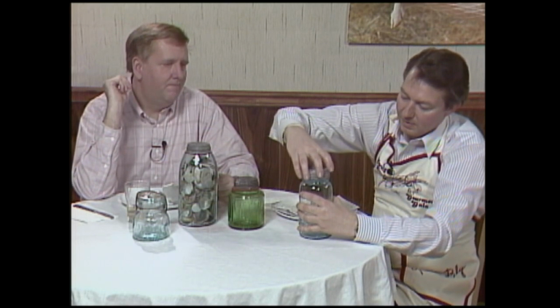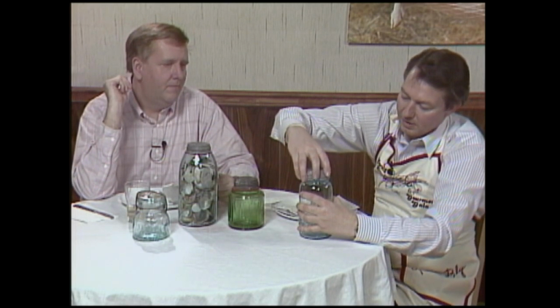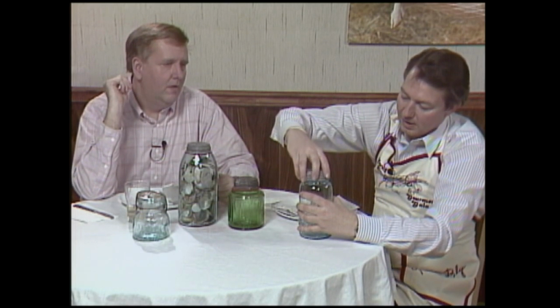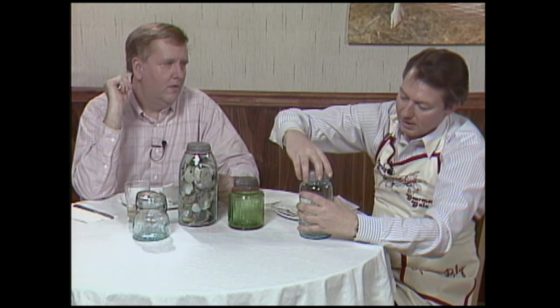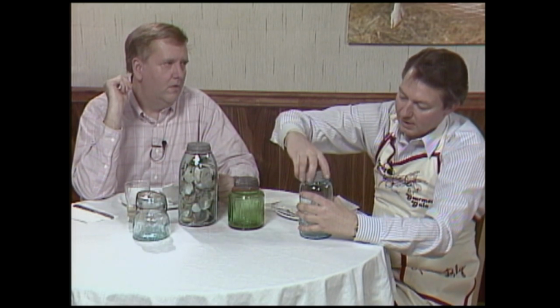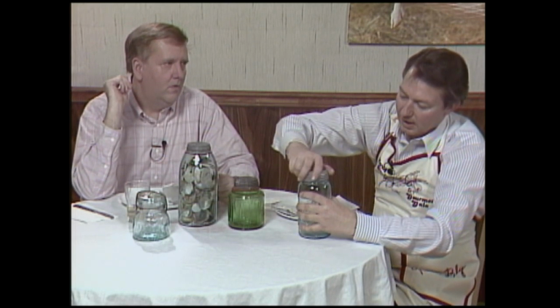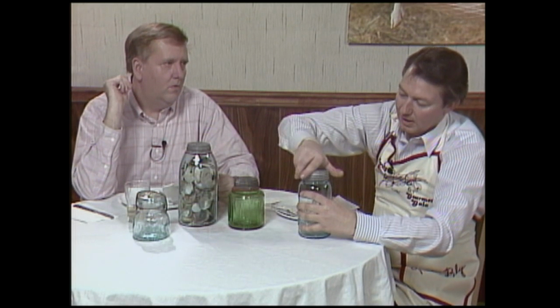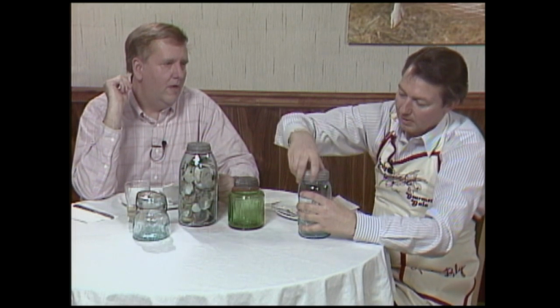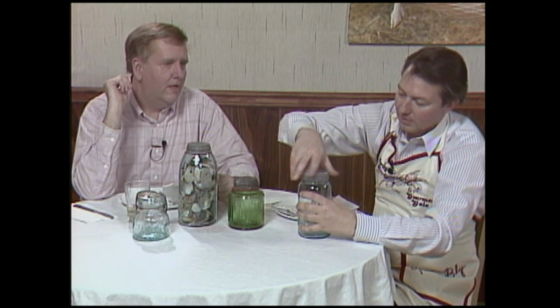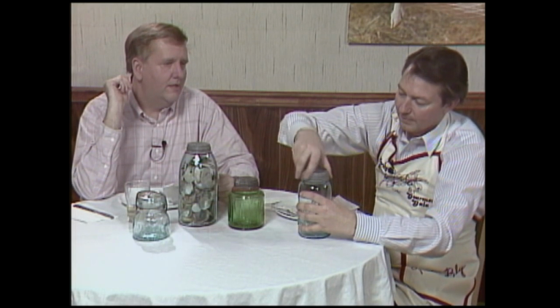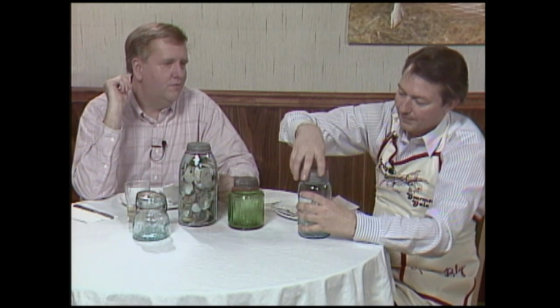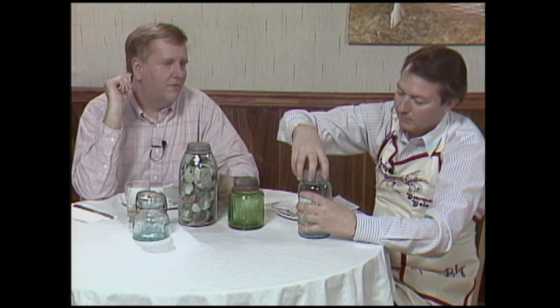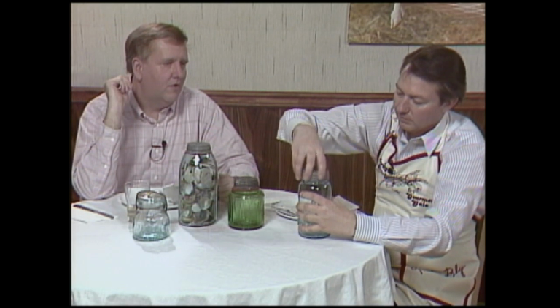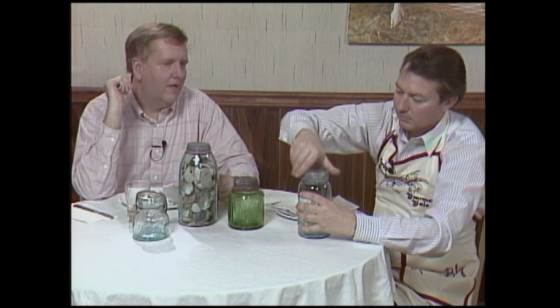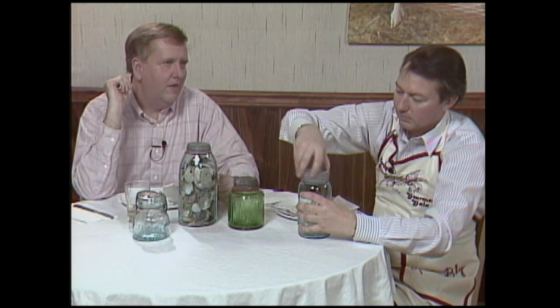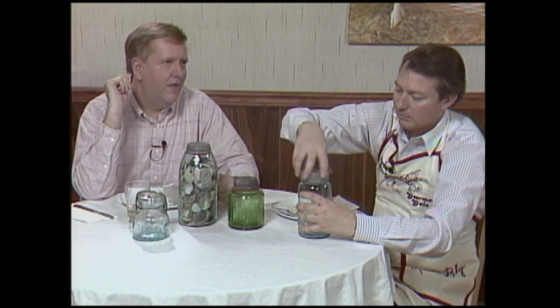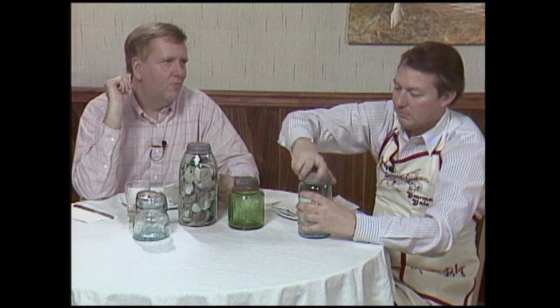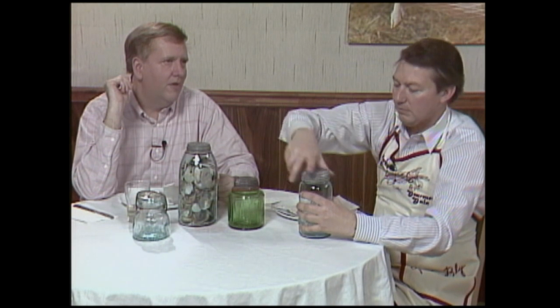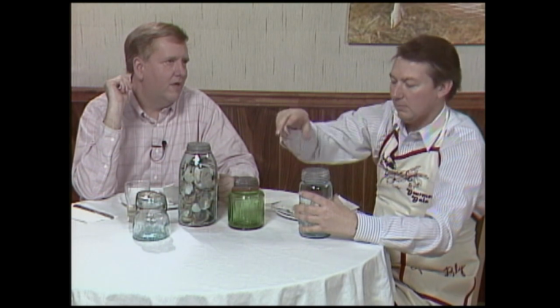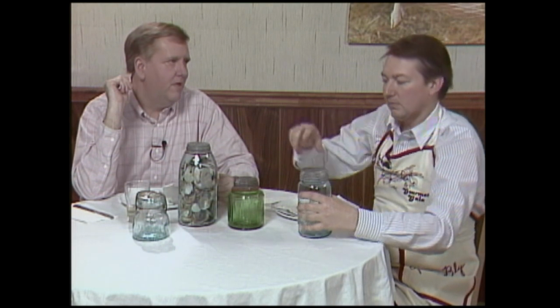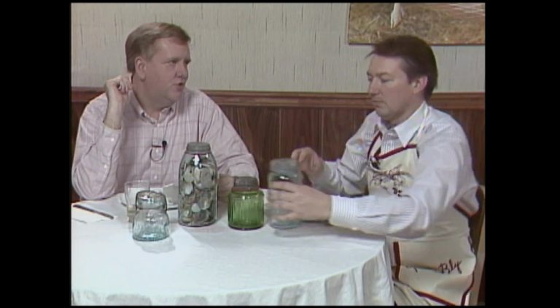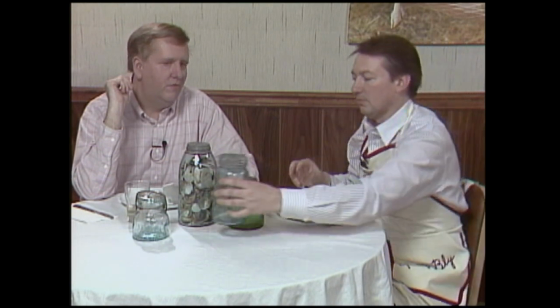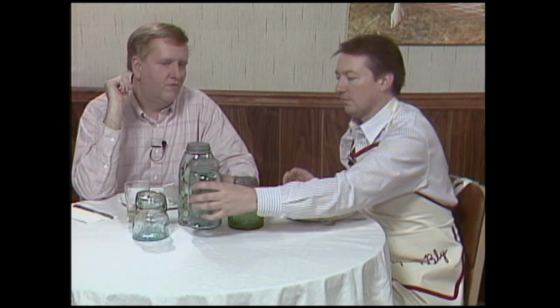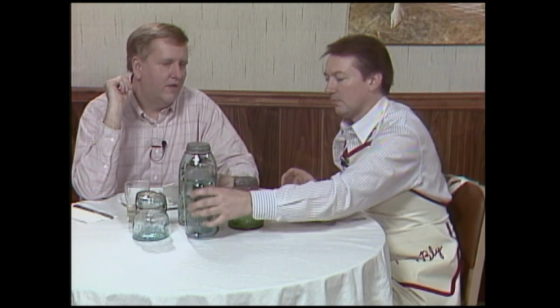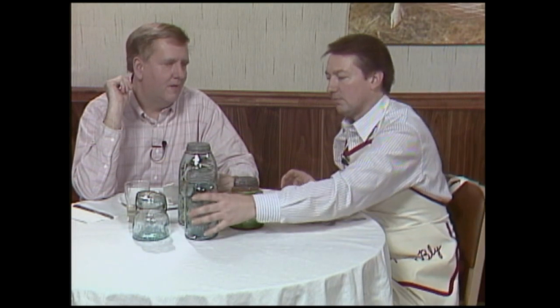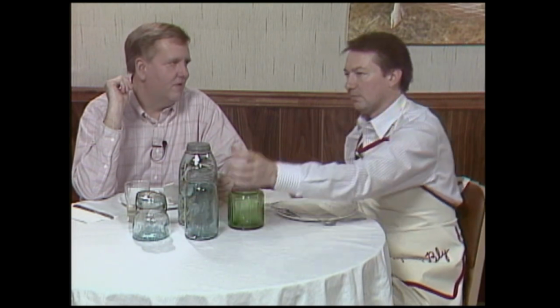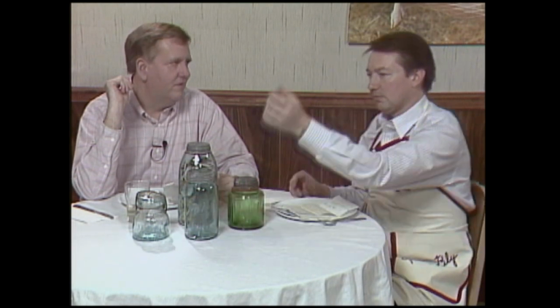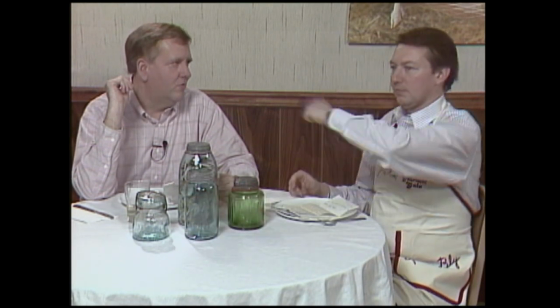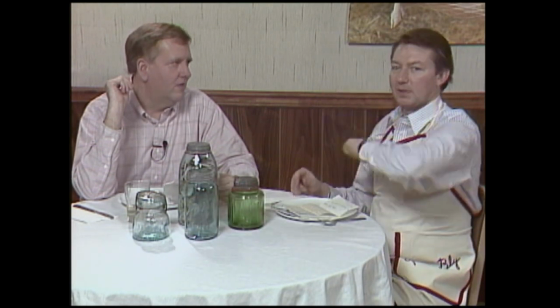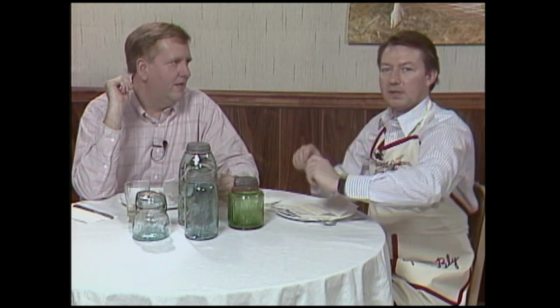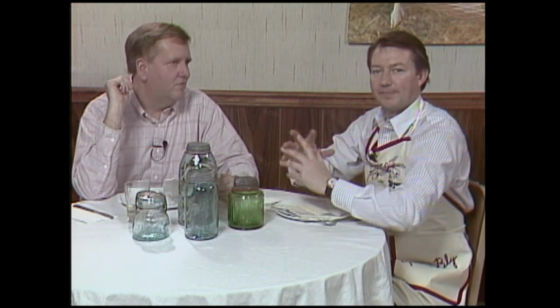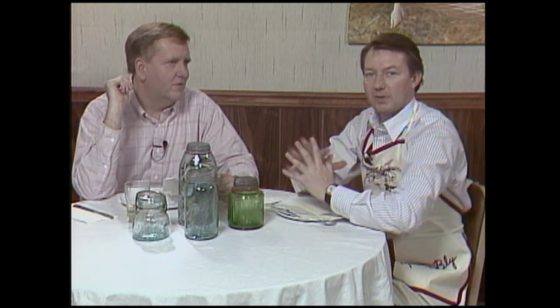What do you mean they're not safe to can in anymore? Well, unless you've got the correct thing, they don't really recommend that you use the zinc top stuff anymore, according to the latest books.